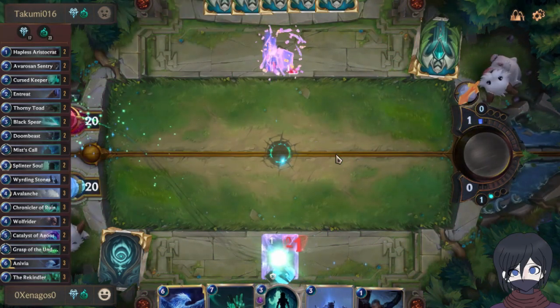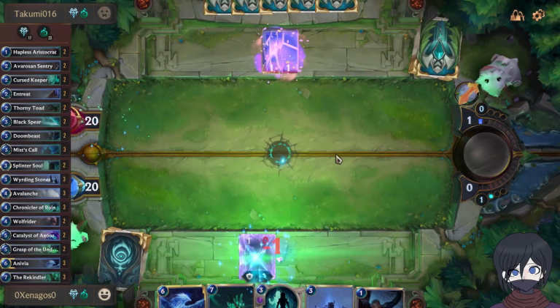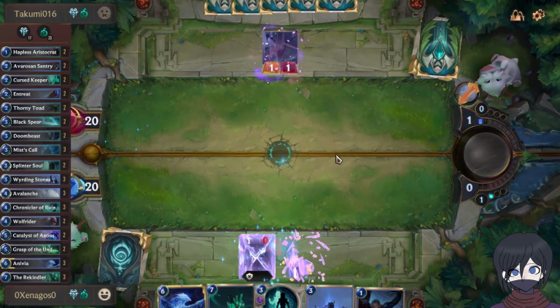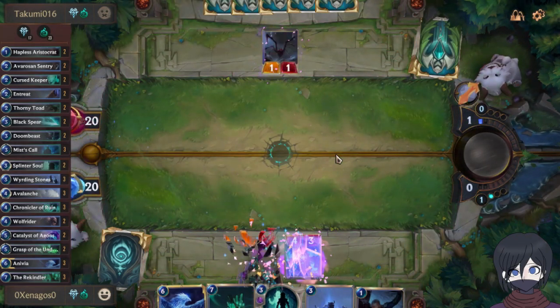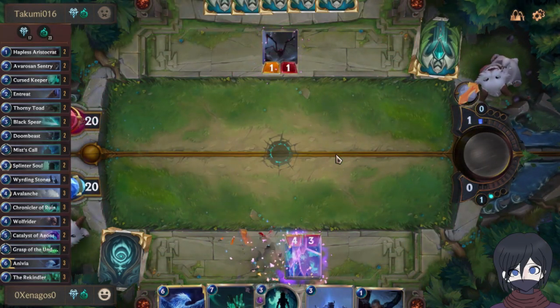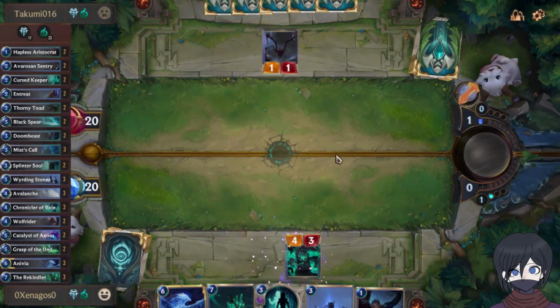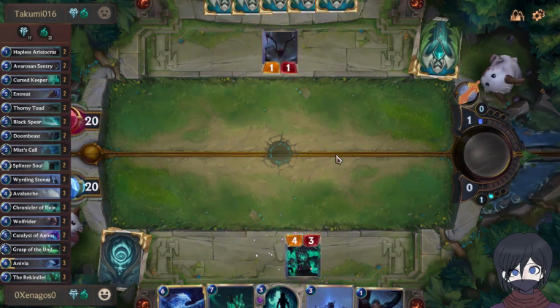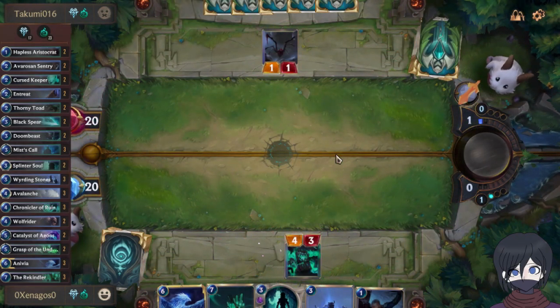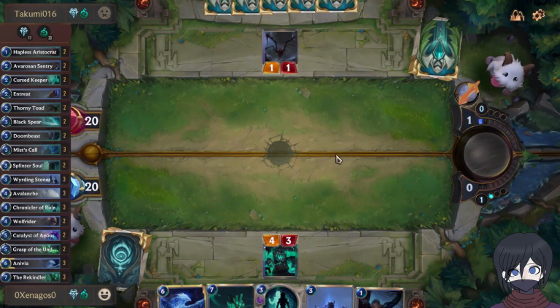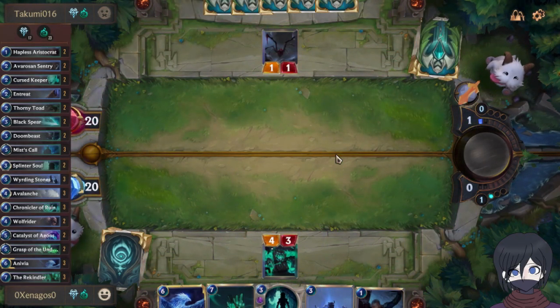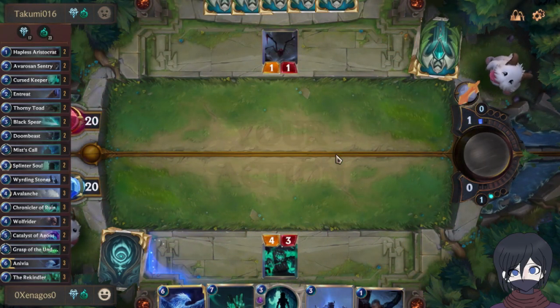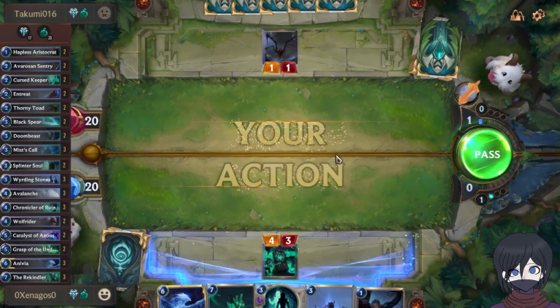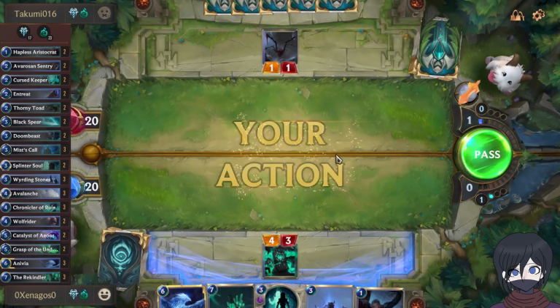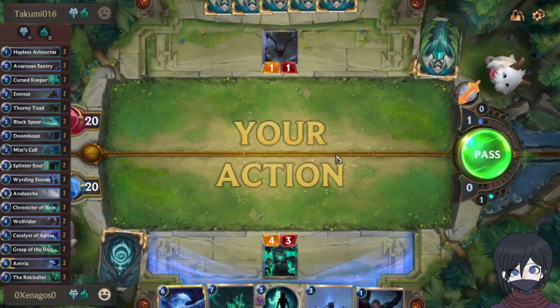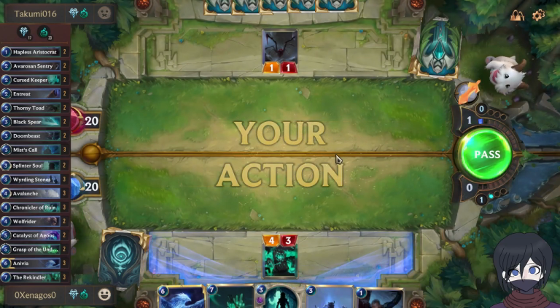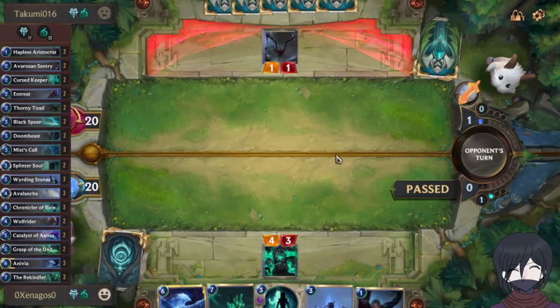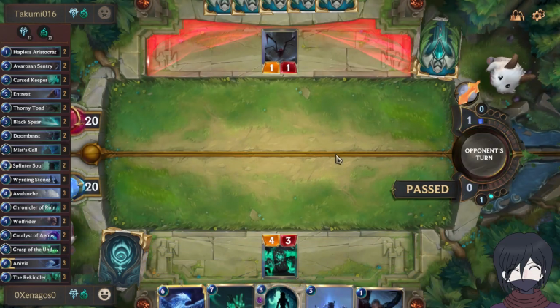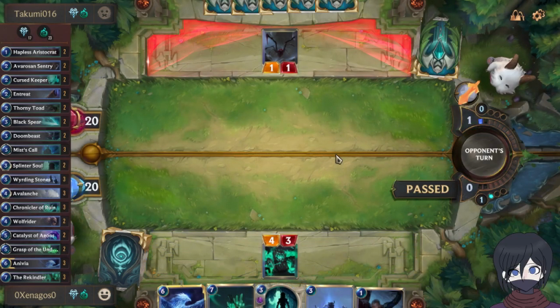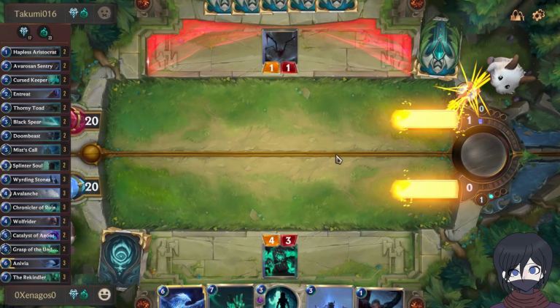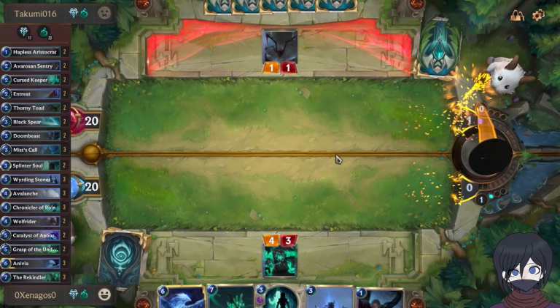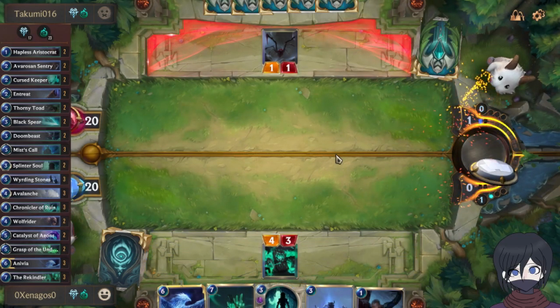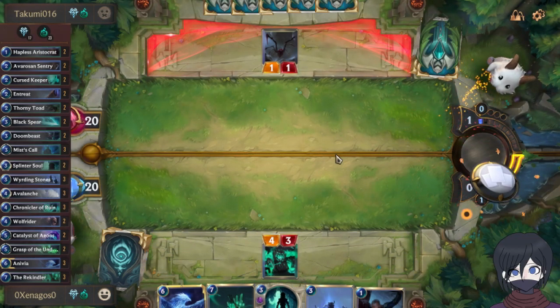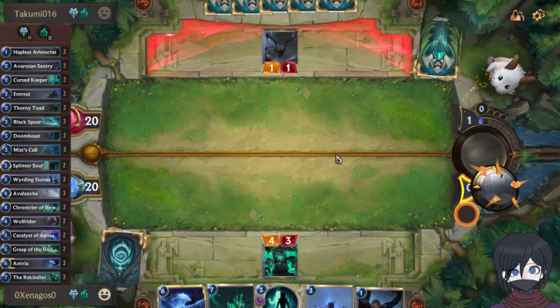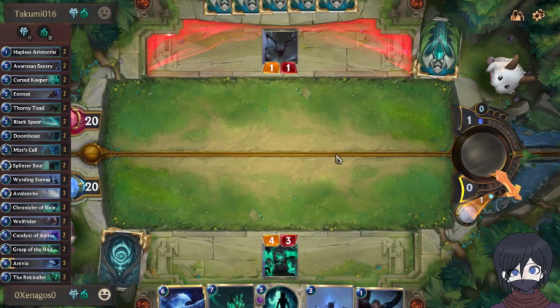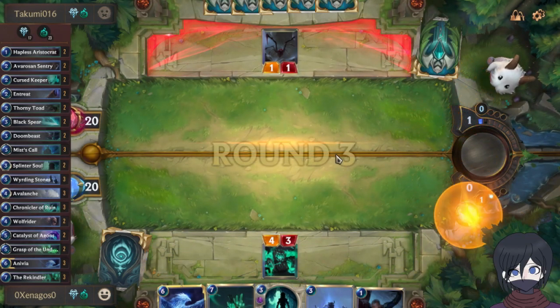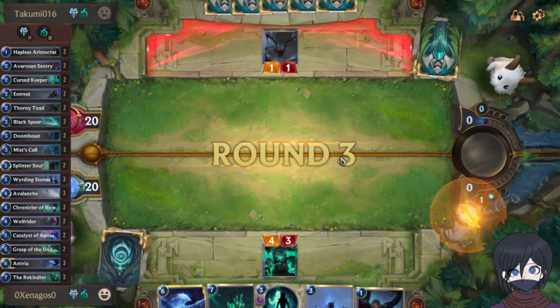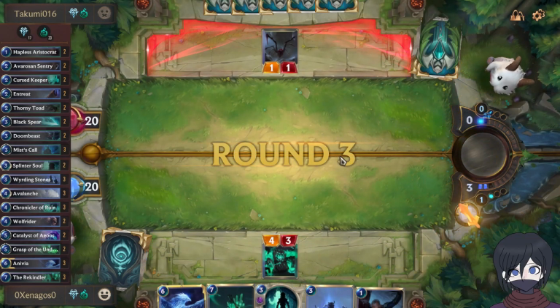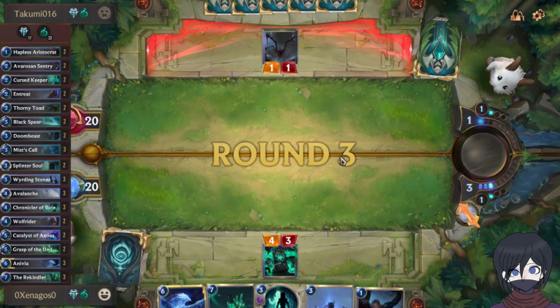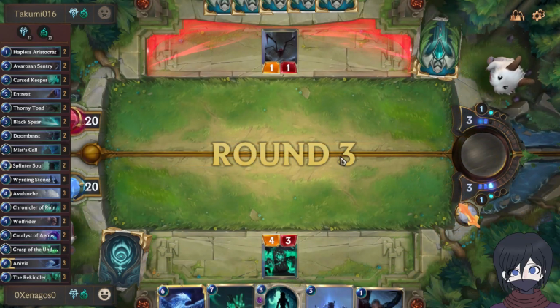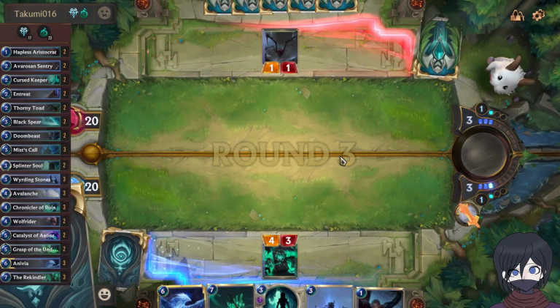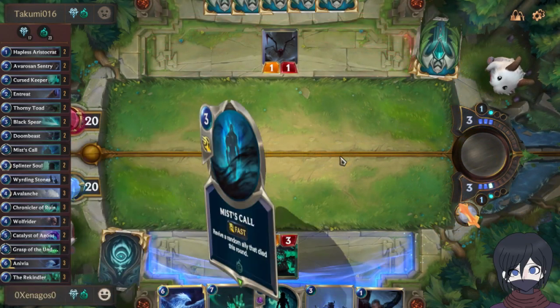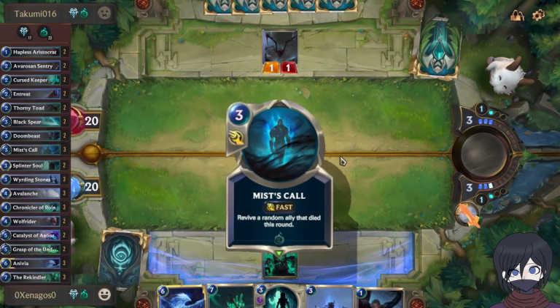Some such cards are Mist's Call, Splinter's Soul, Chronicler of Ruin, and The Rekindler.